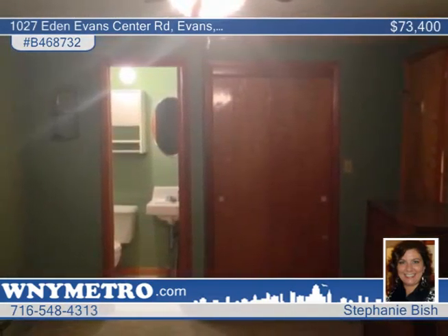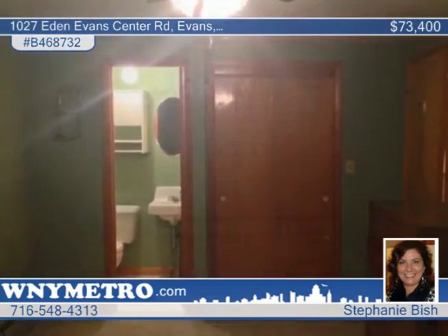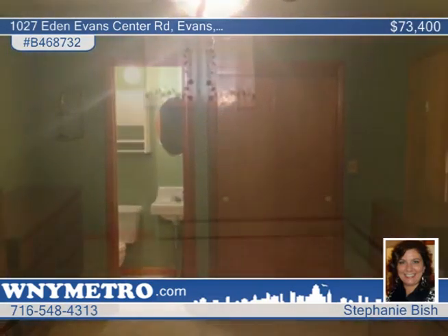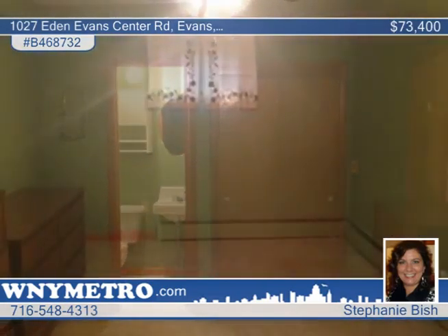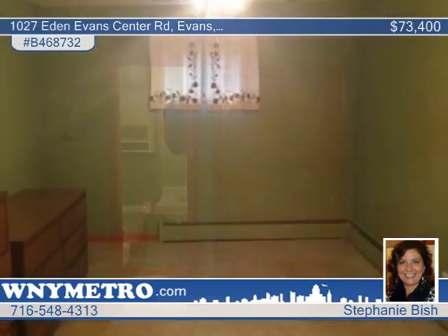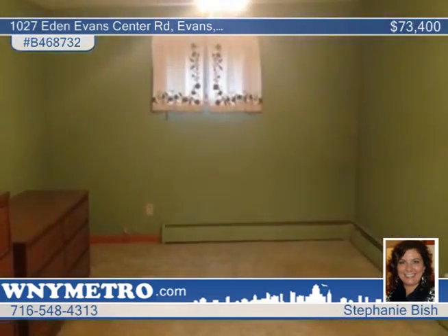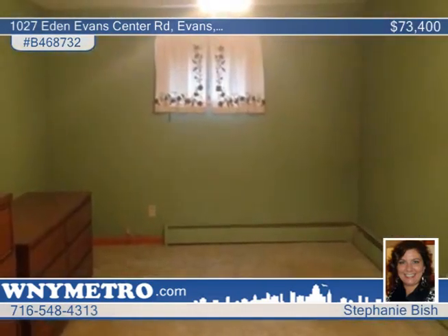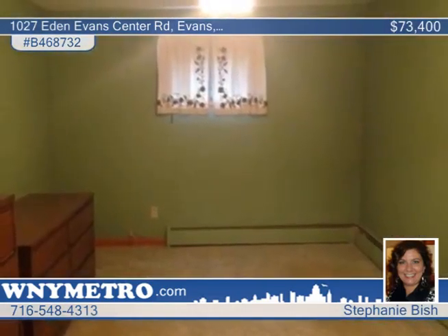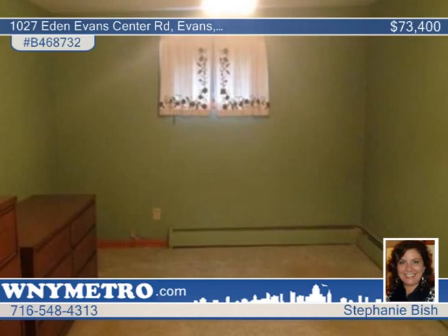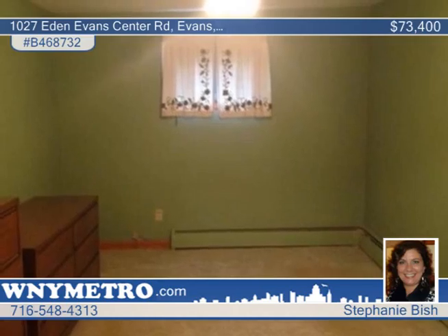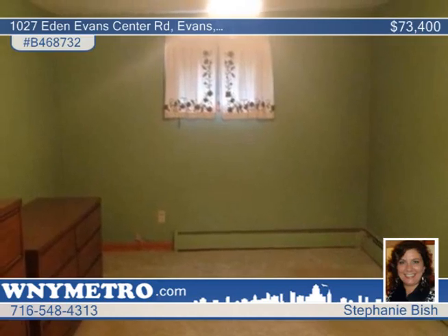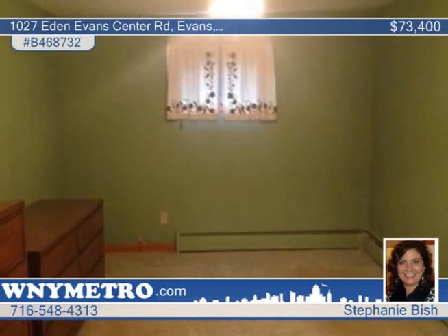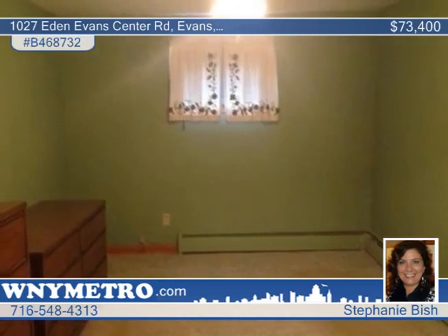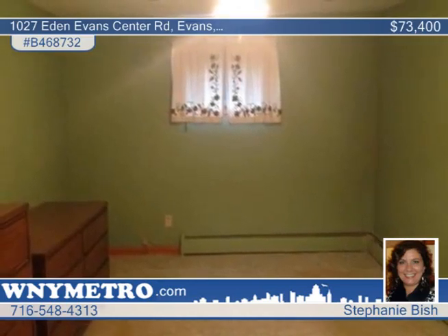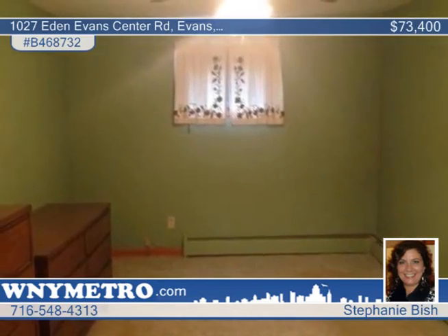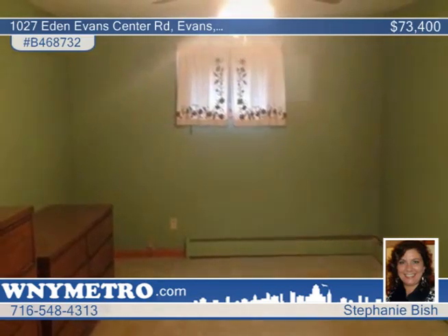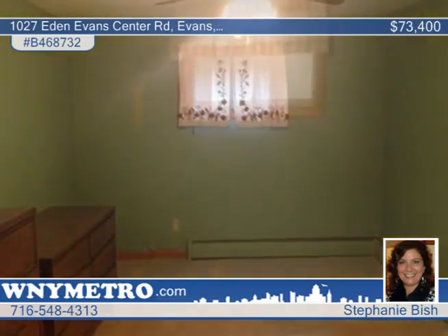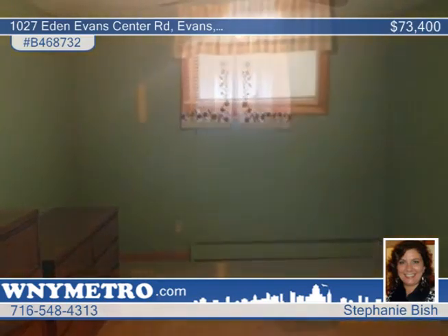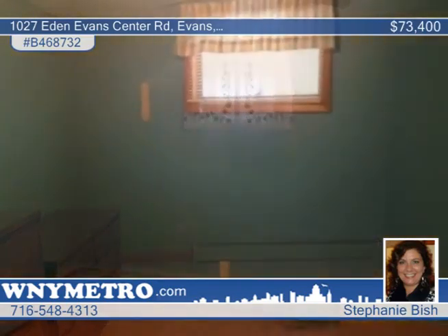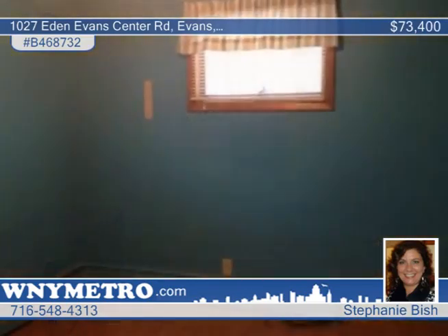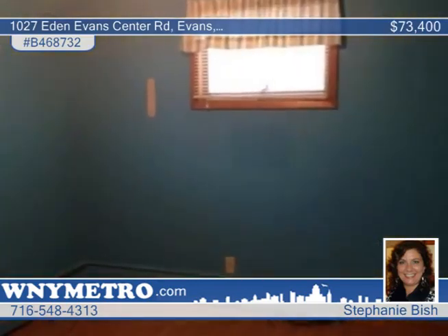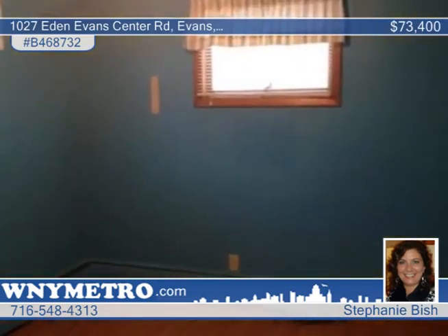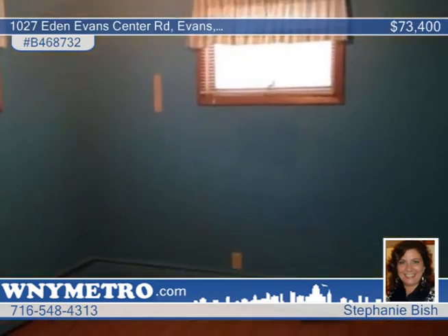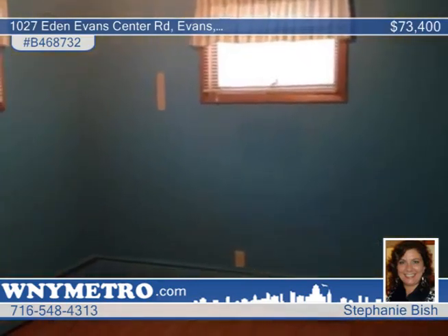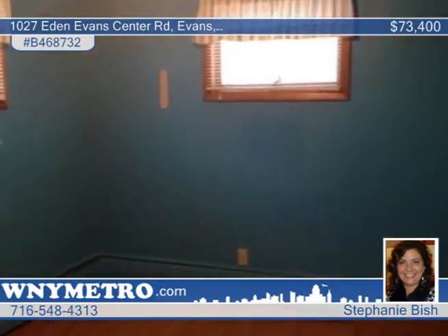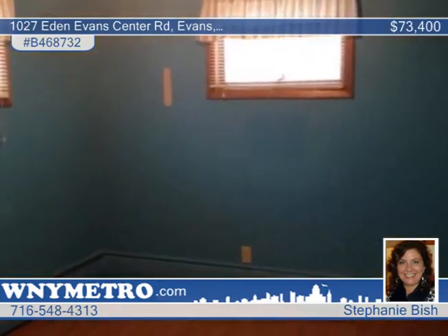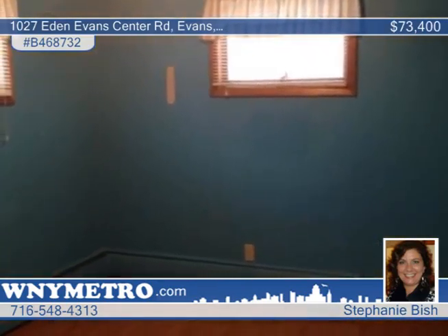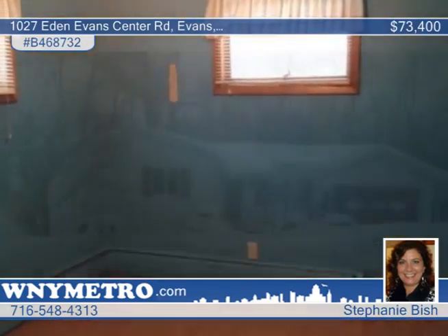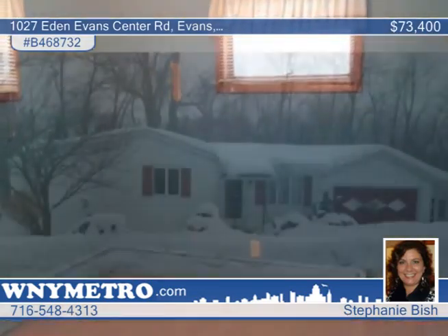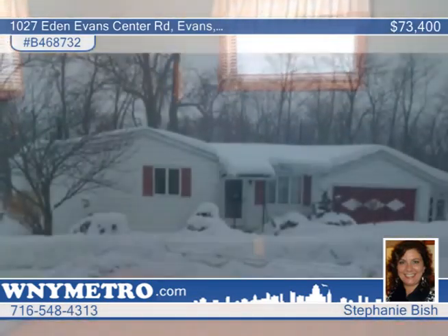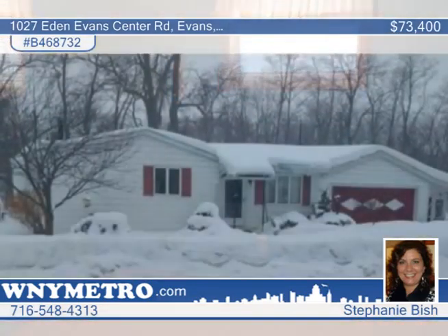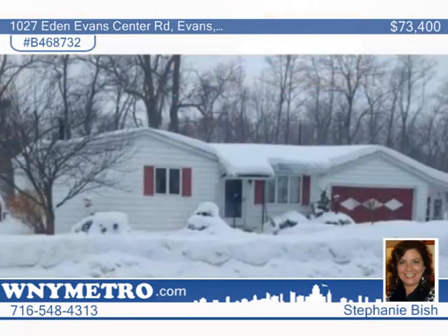You can relax with your morning coffee off the nice-sized deck. Call Stephanie Bisch today for a private showing.